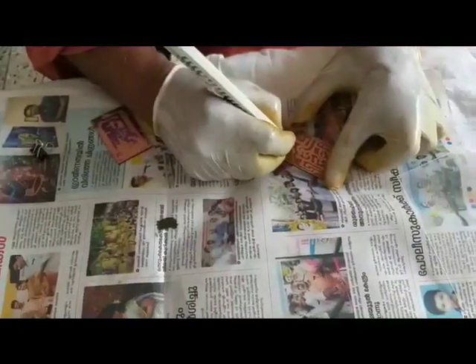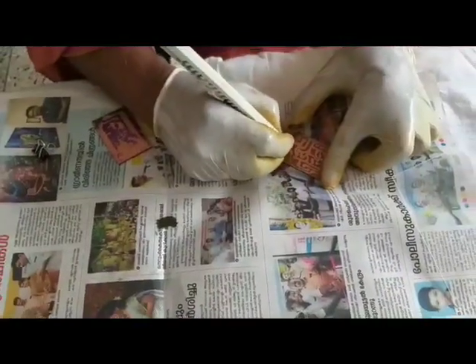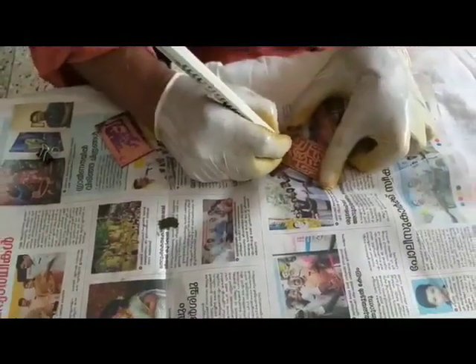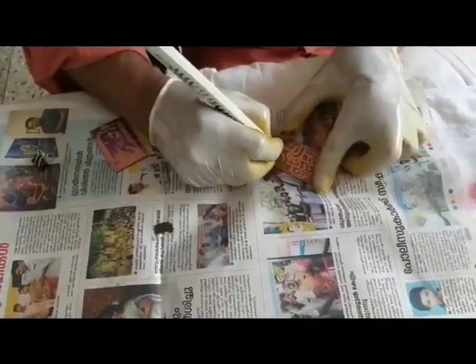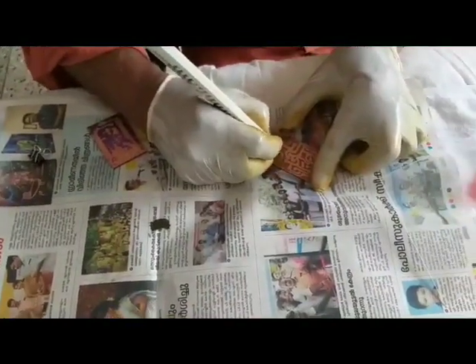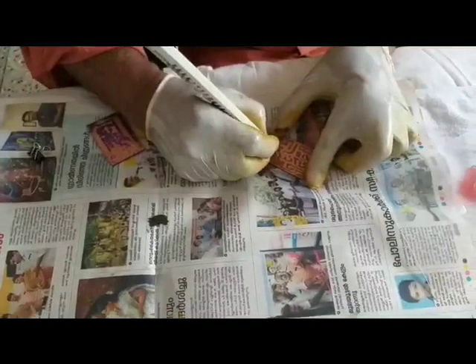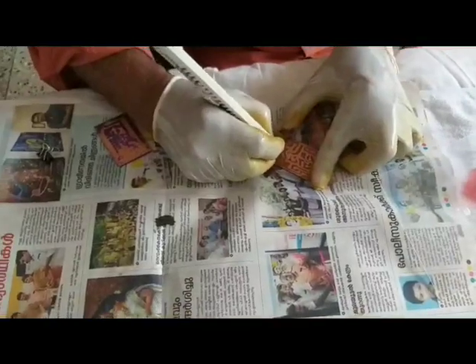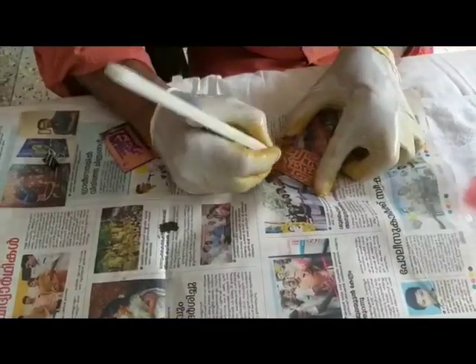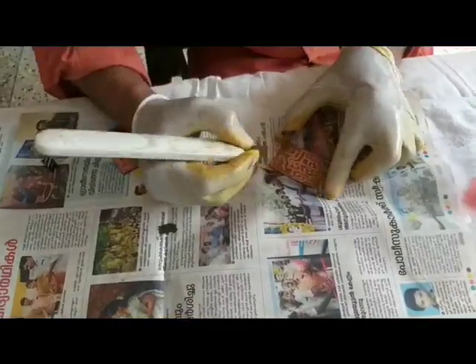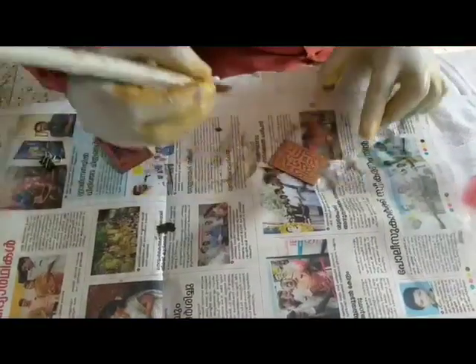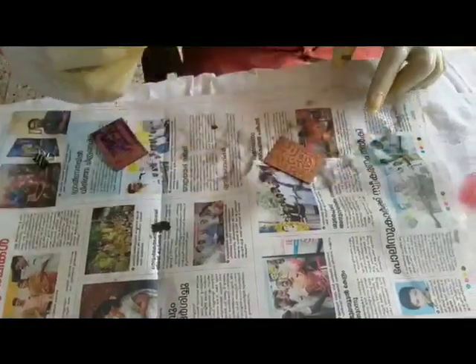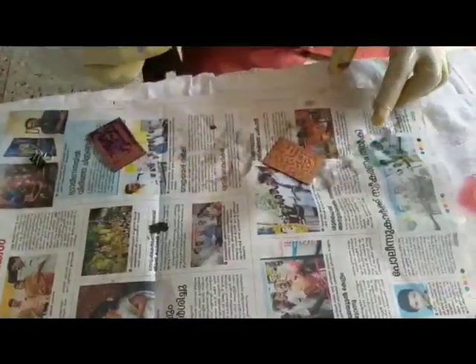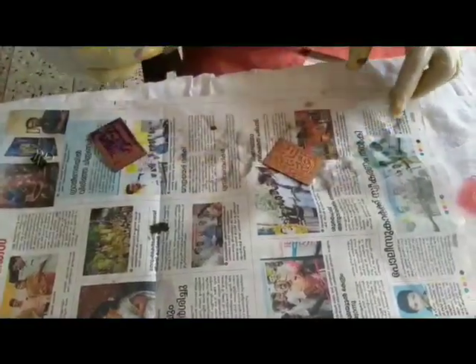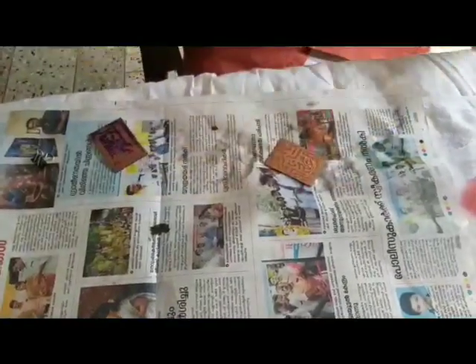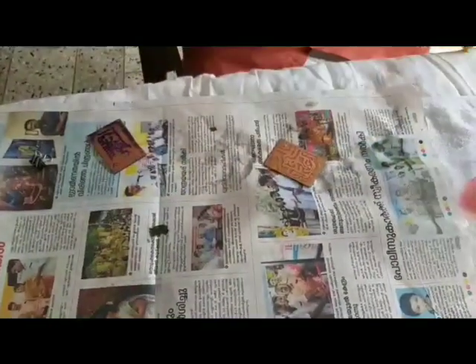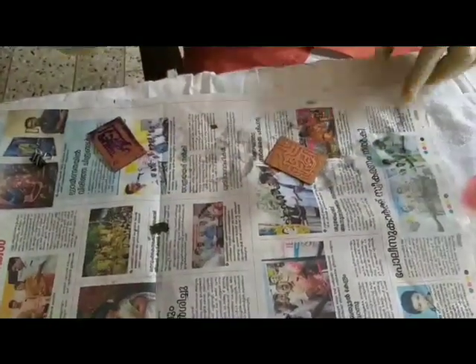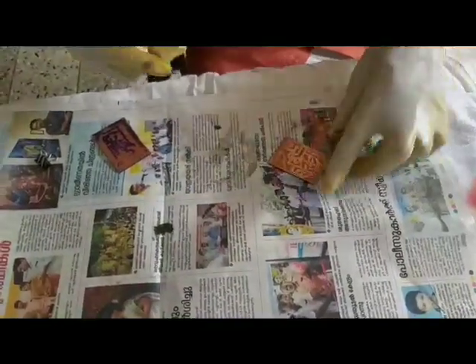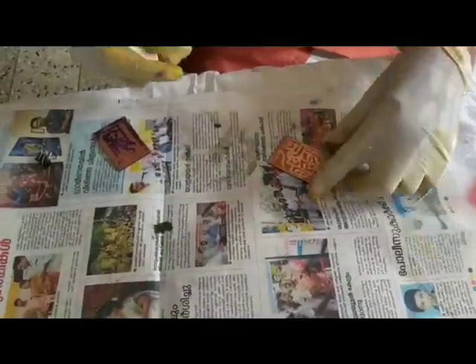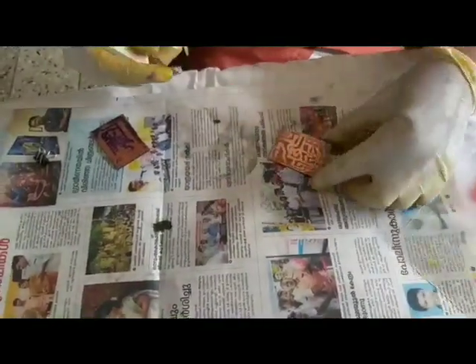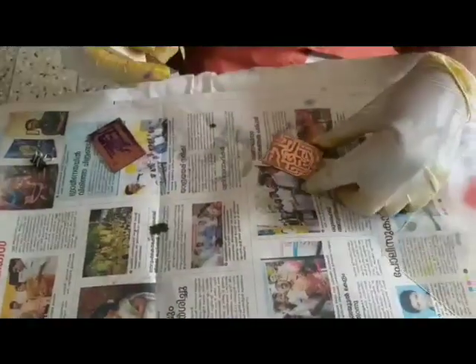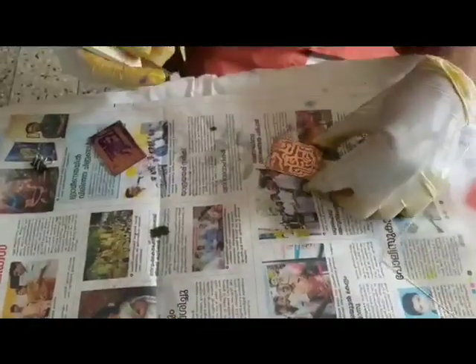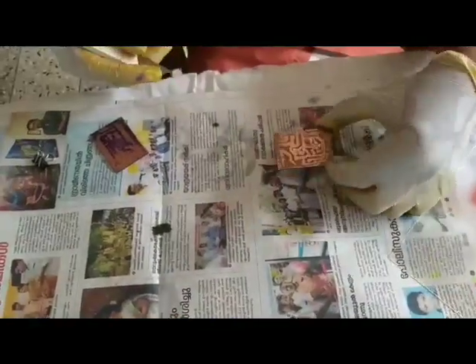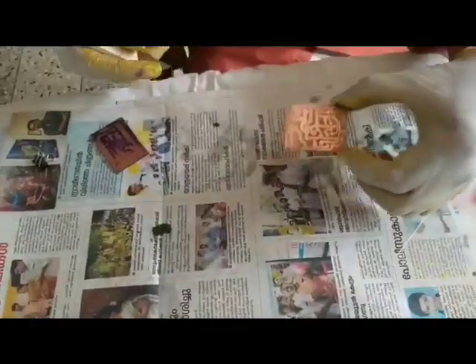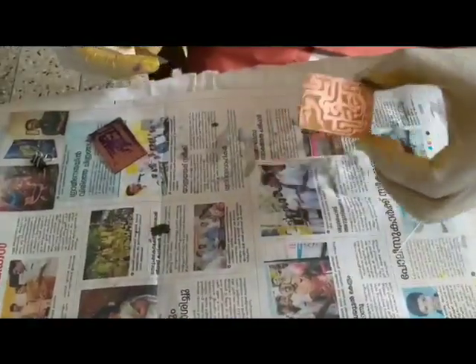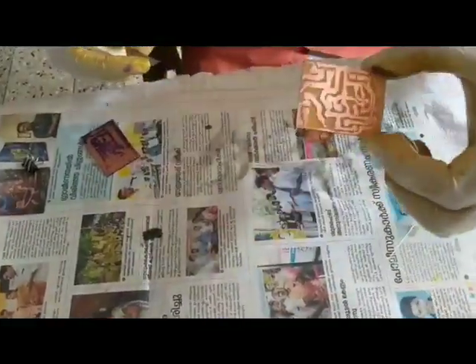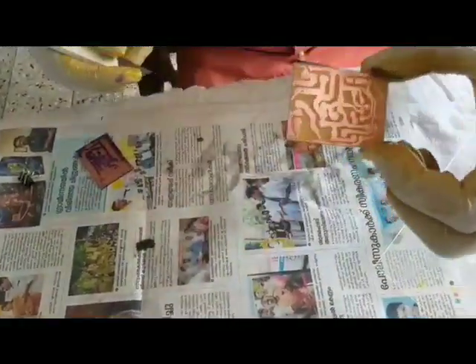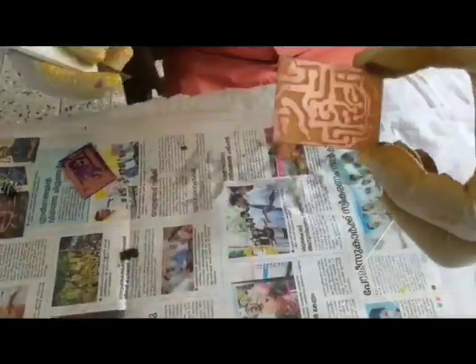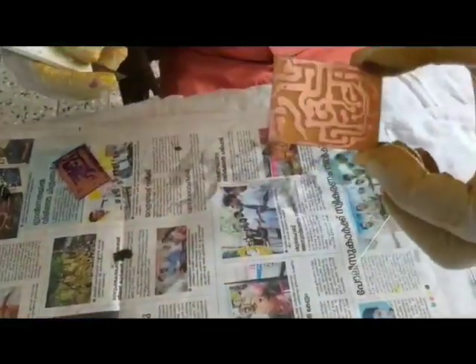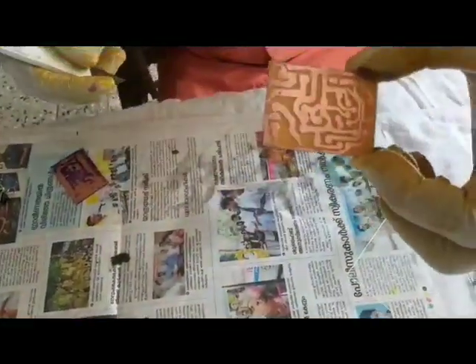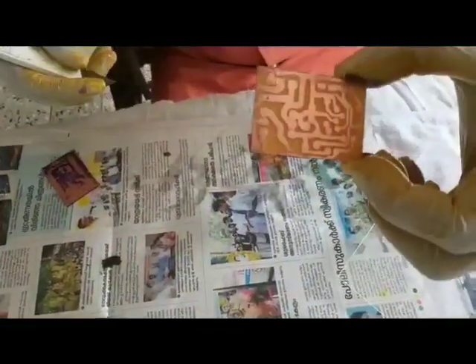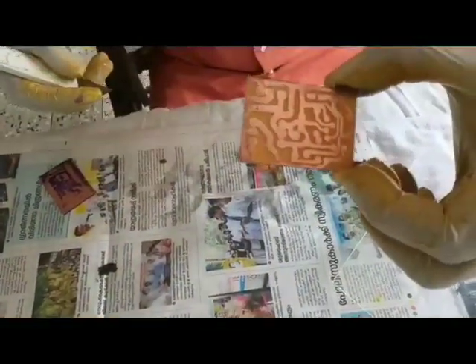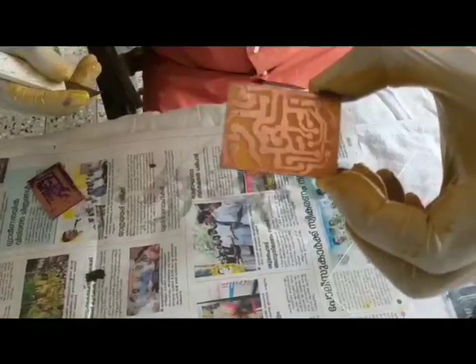Remove the unwanted areas using a blade. Now your printed board is ready.